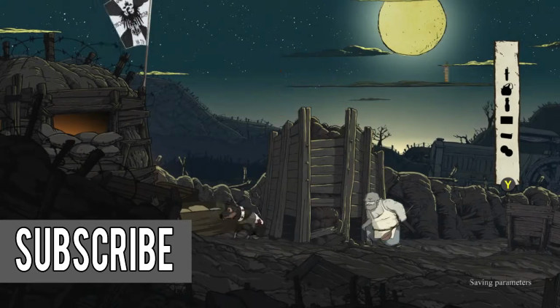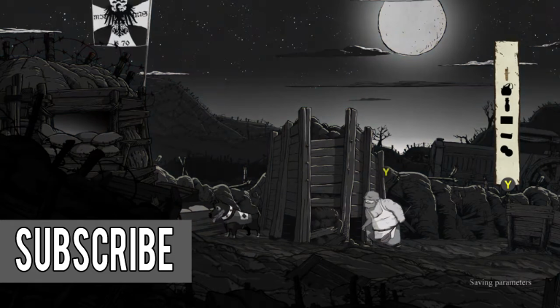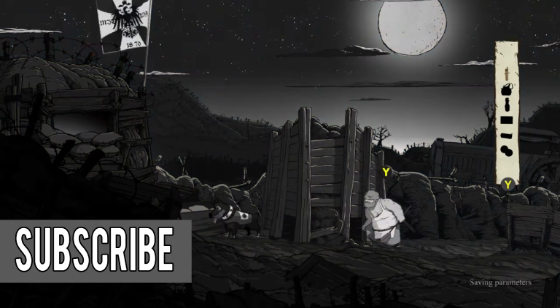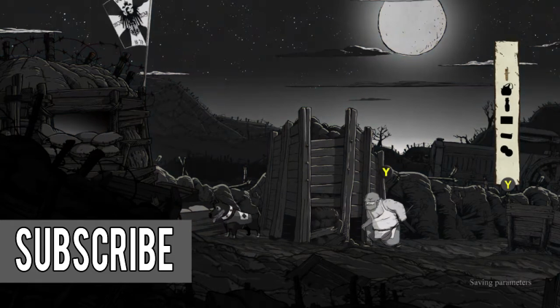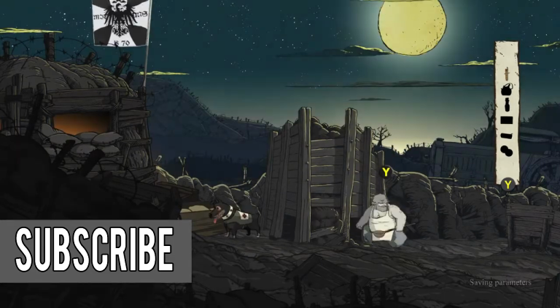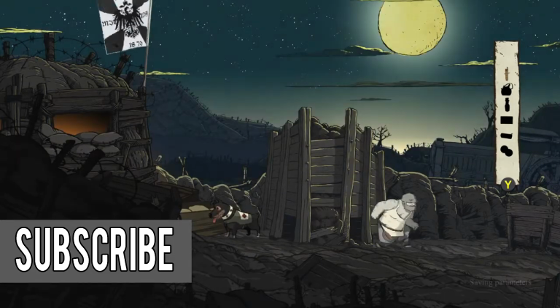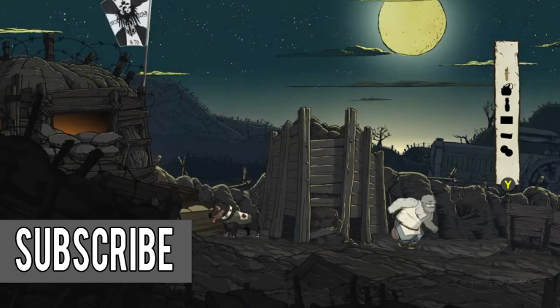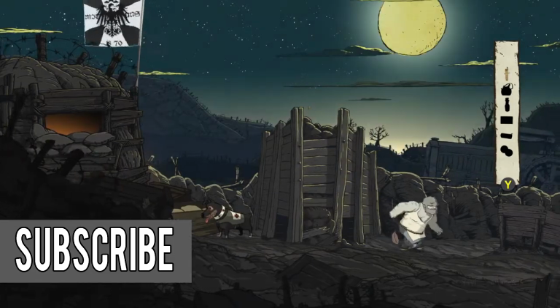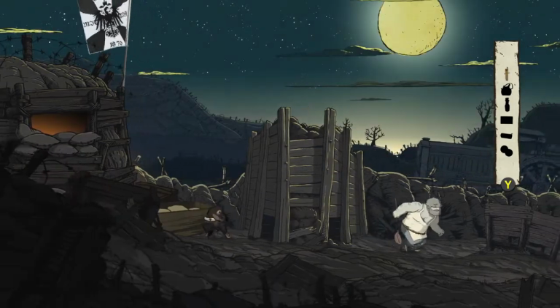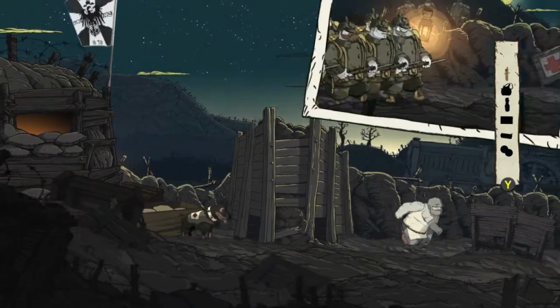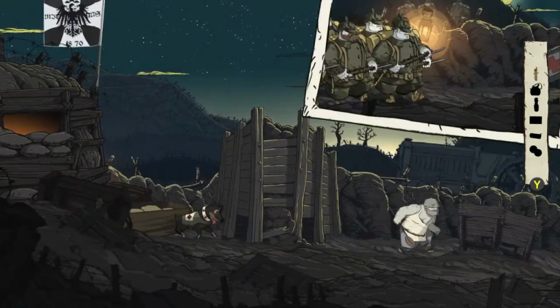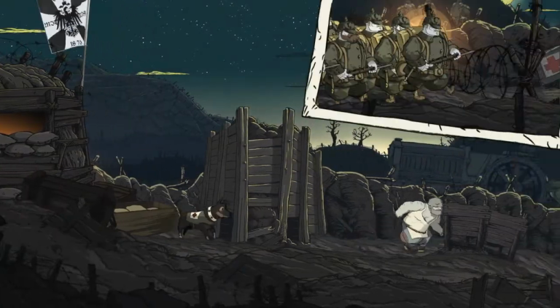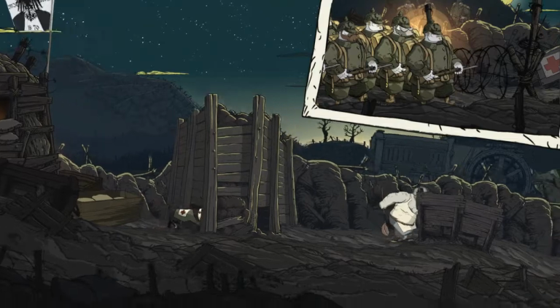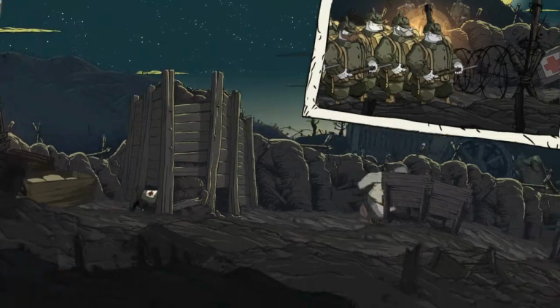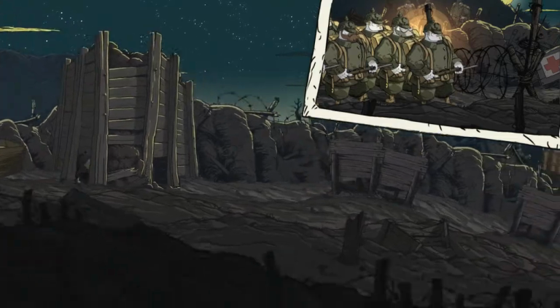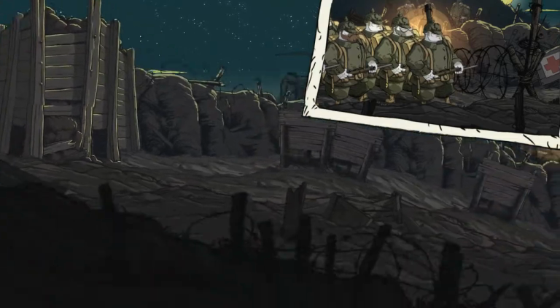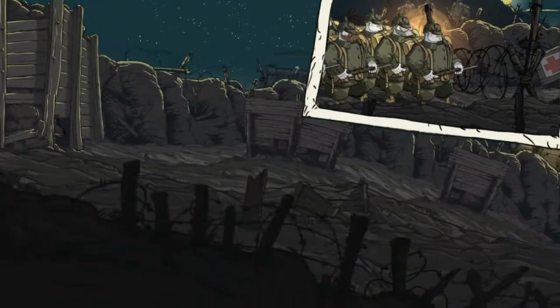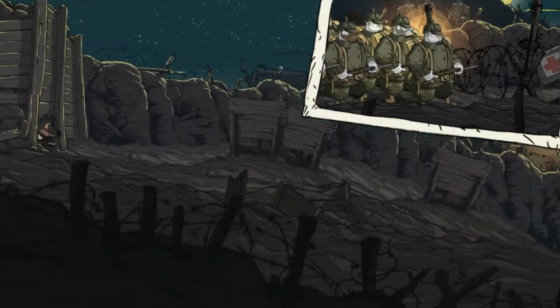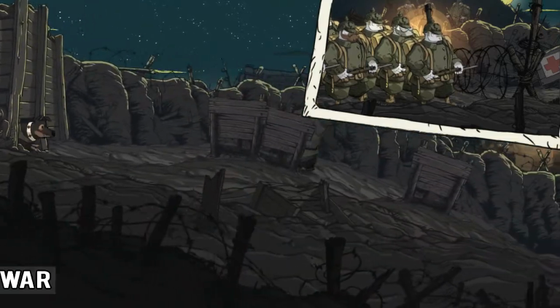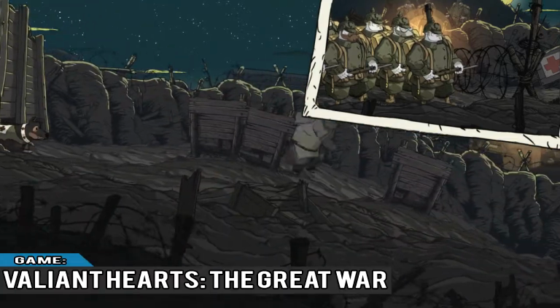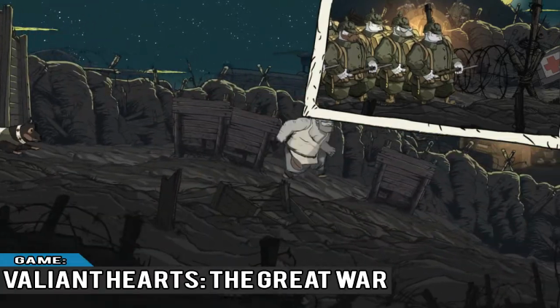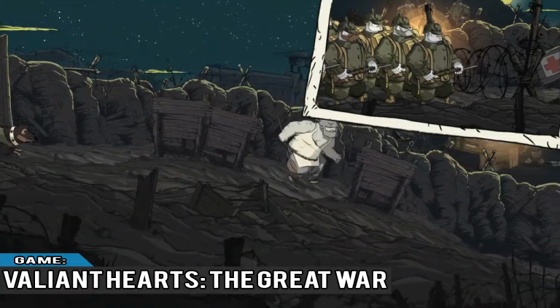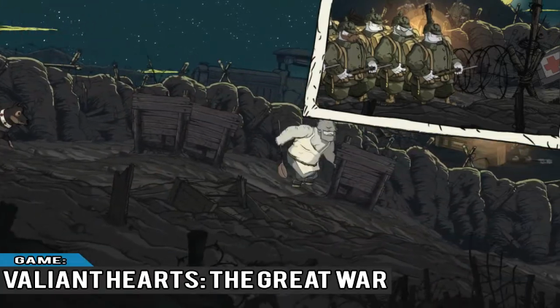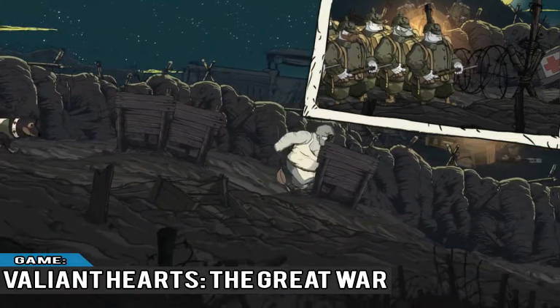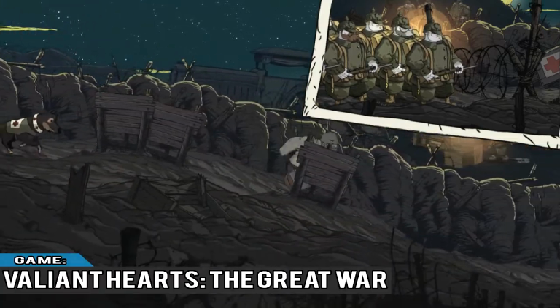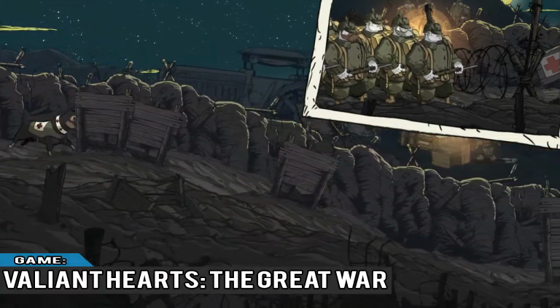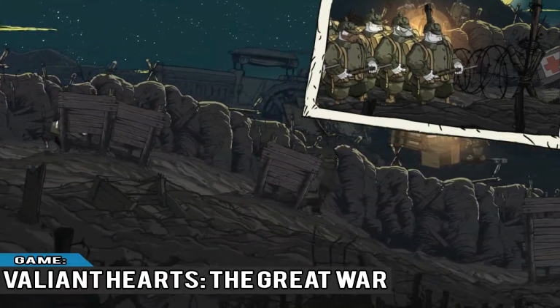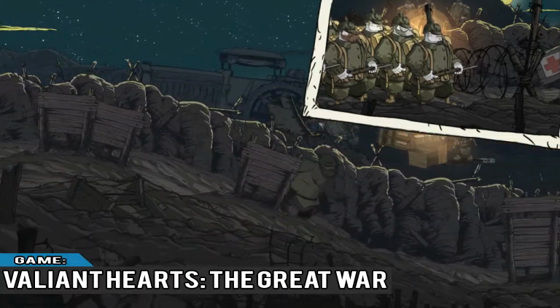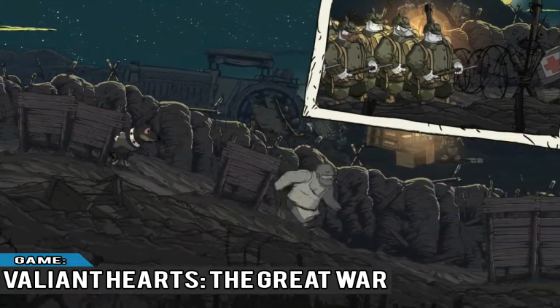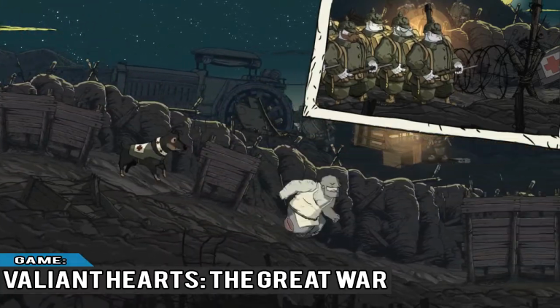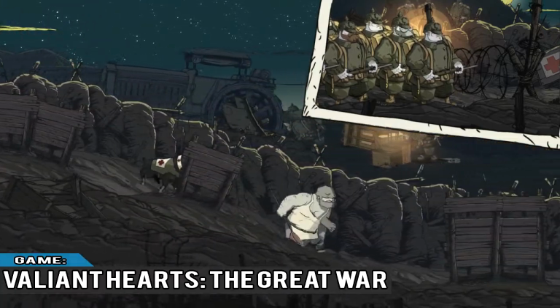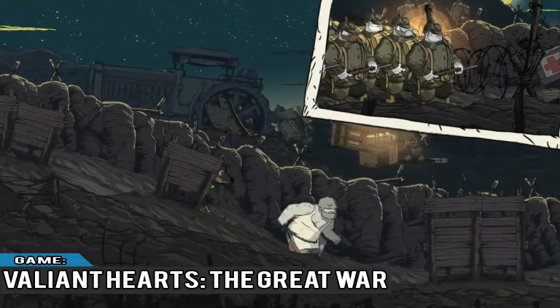It's been four months since the release of Batman Arkham Knight. When launched, it was buggy beyond belief and unplayable.